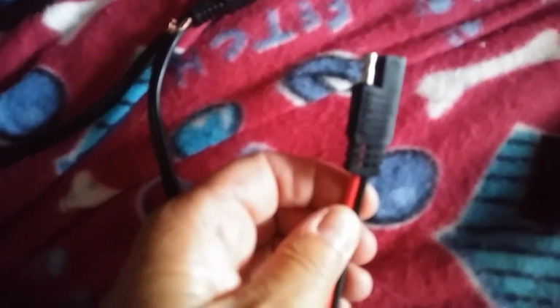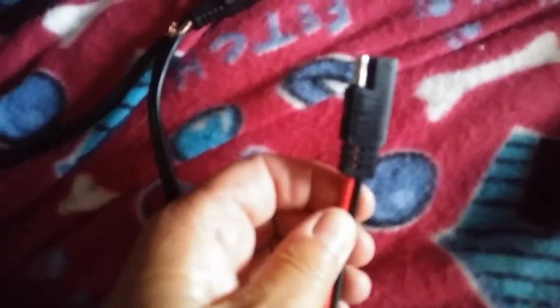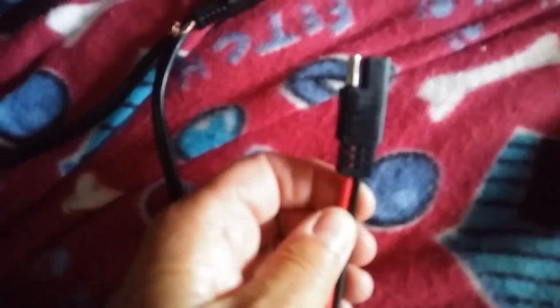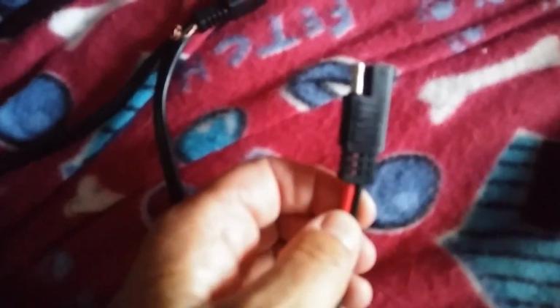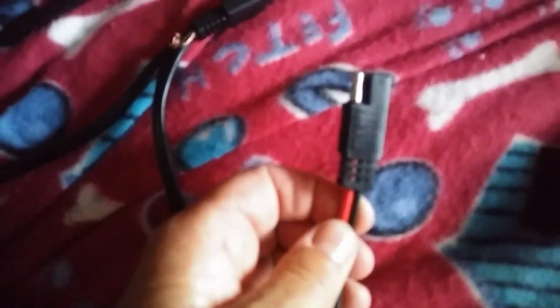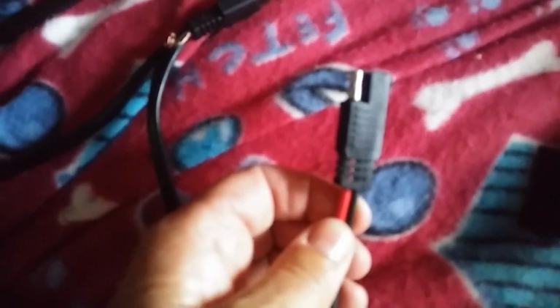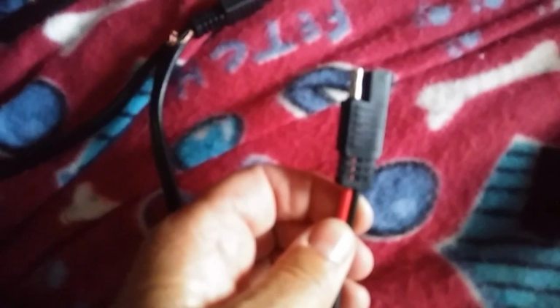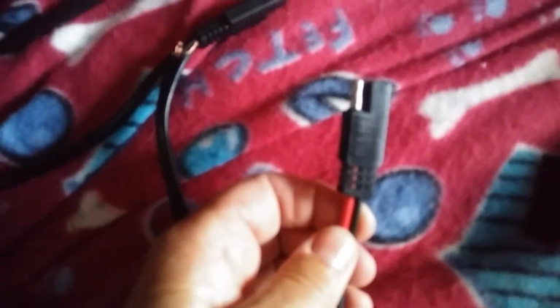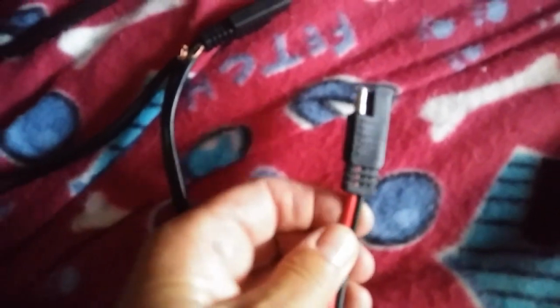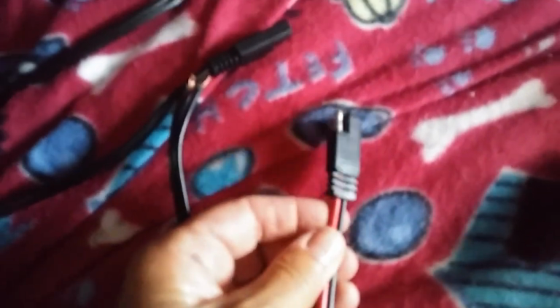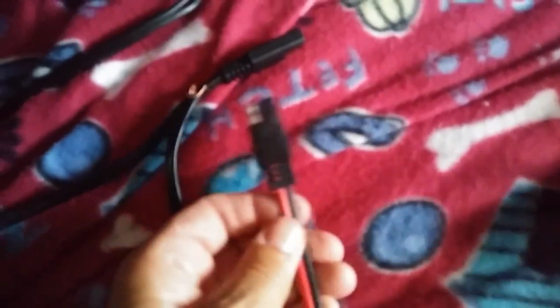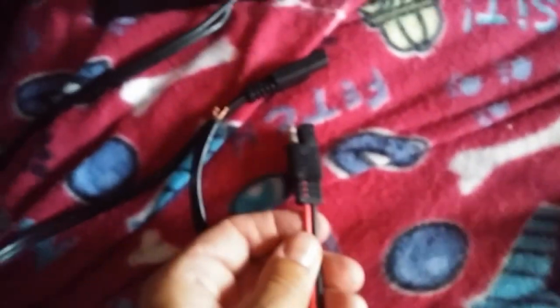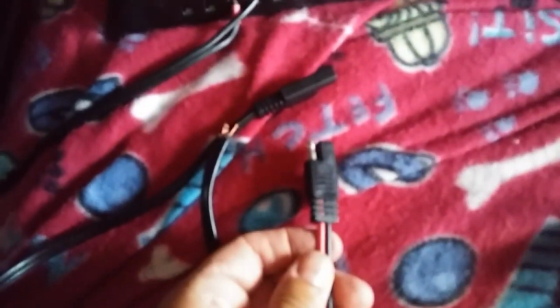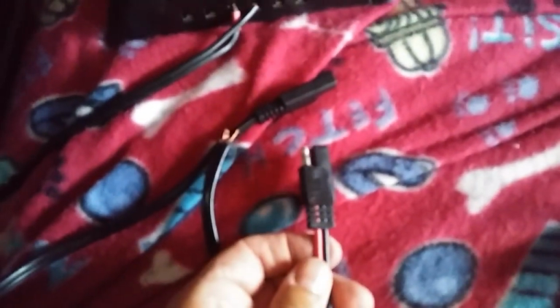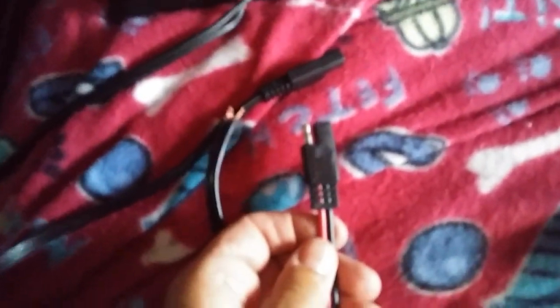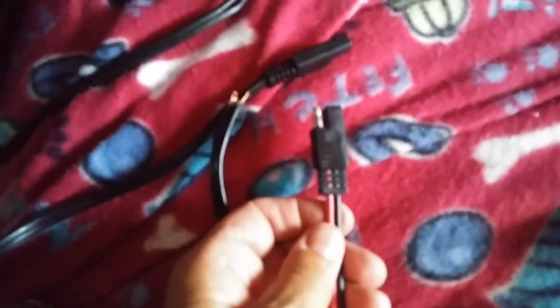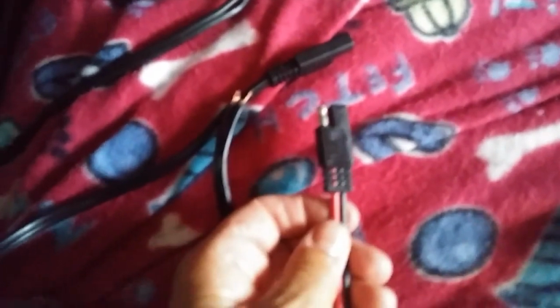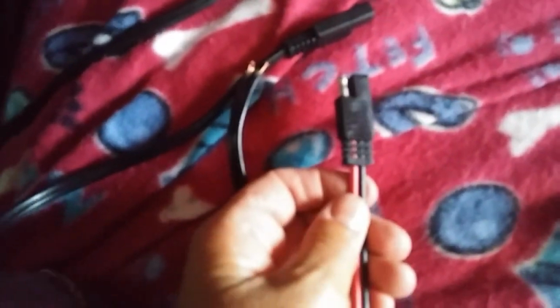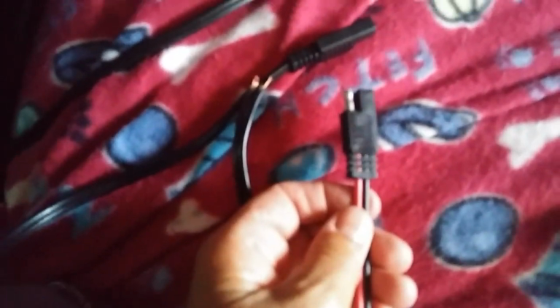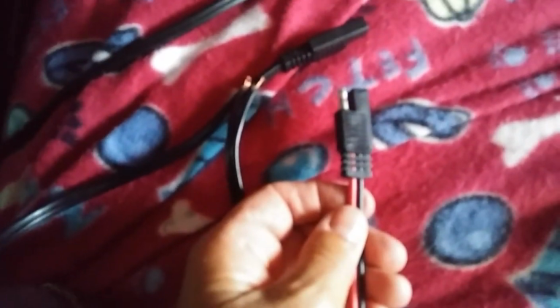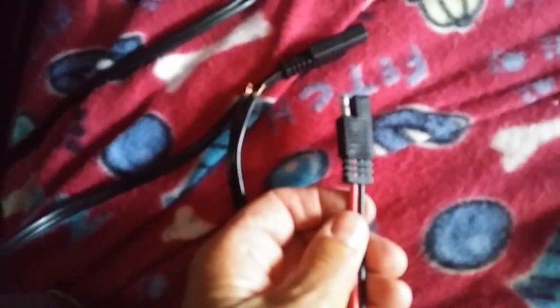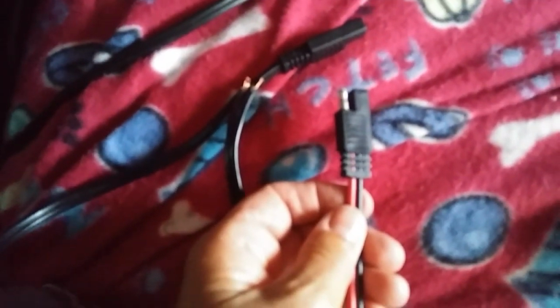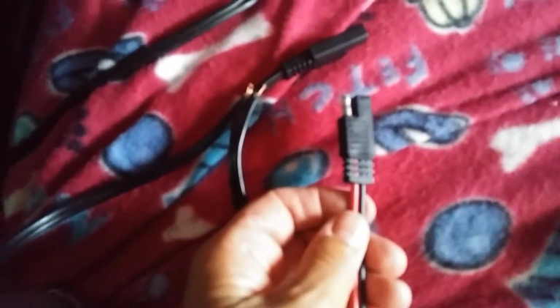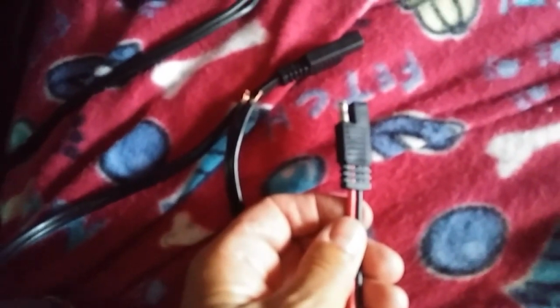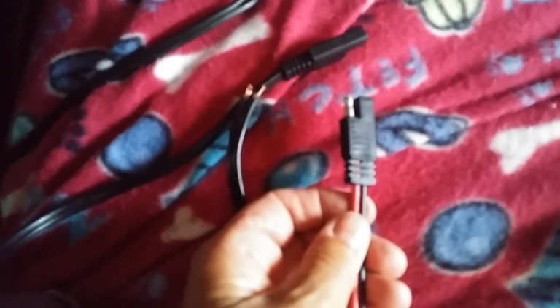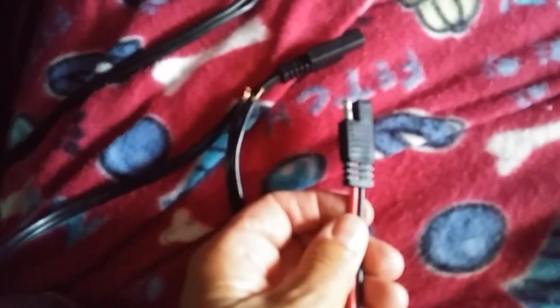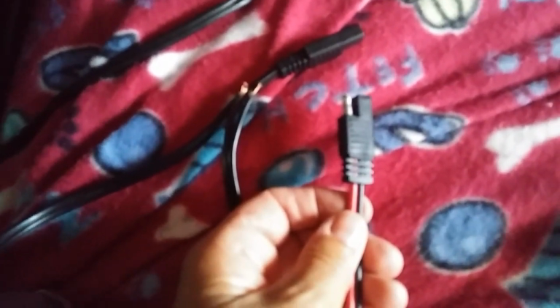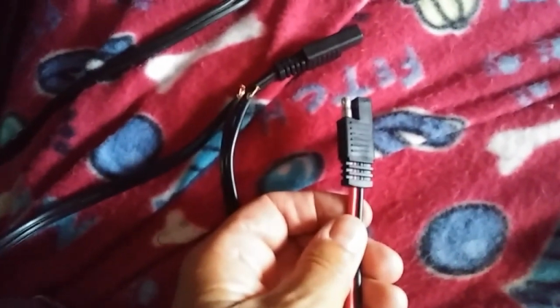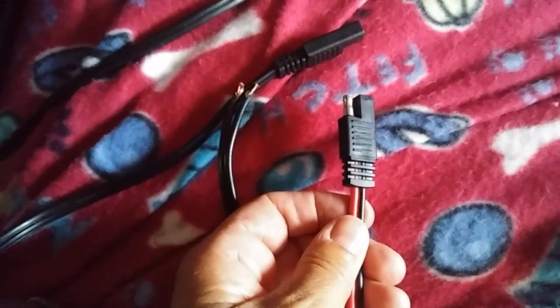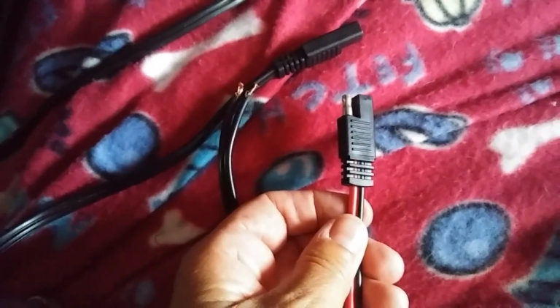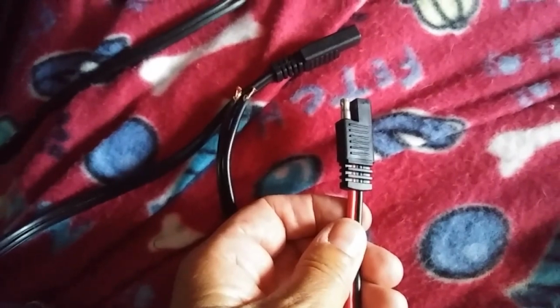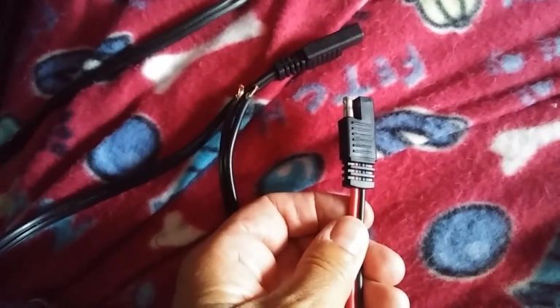I have the solar panels covered up, so hopefully I don't totally screw everything up. Let's see if I can figure this out.